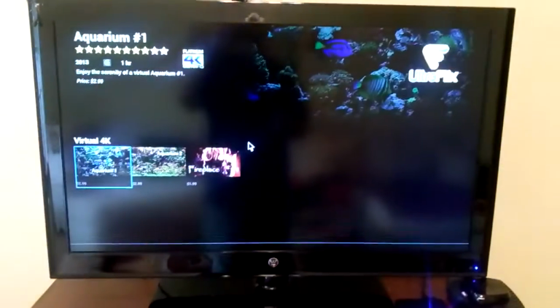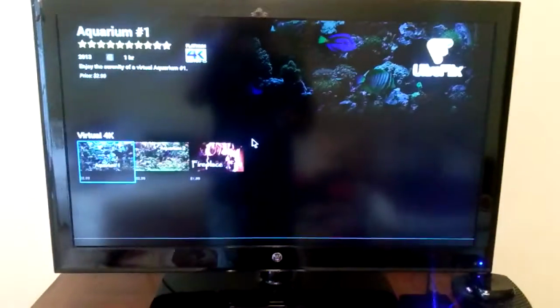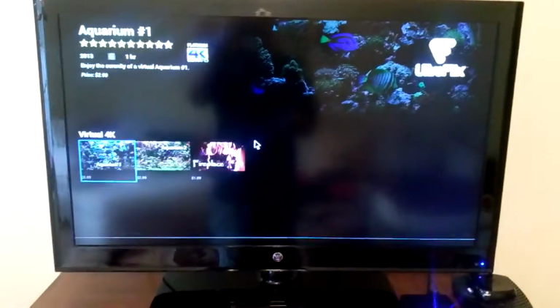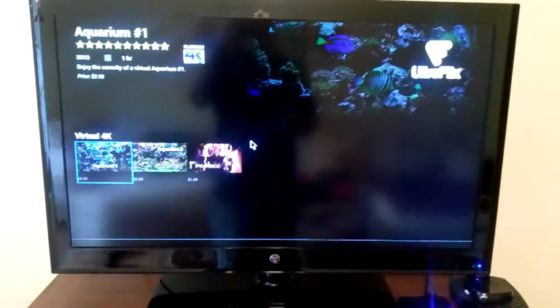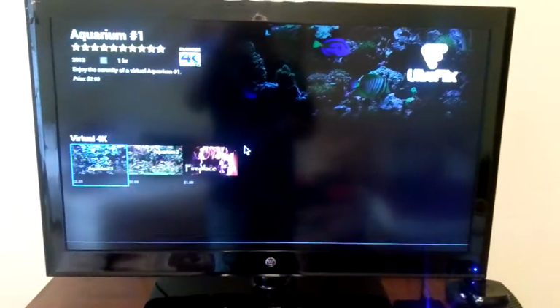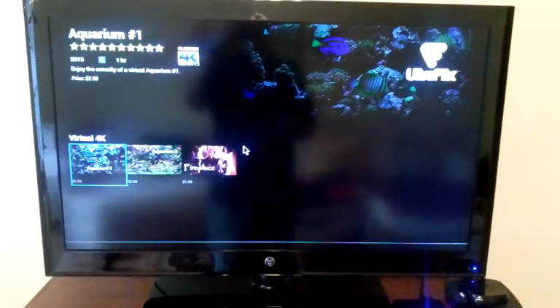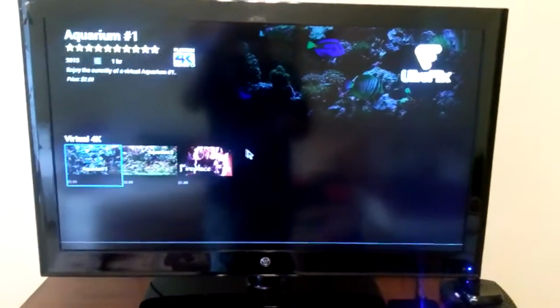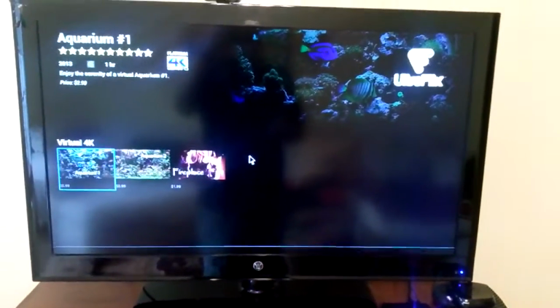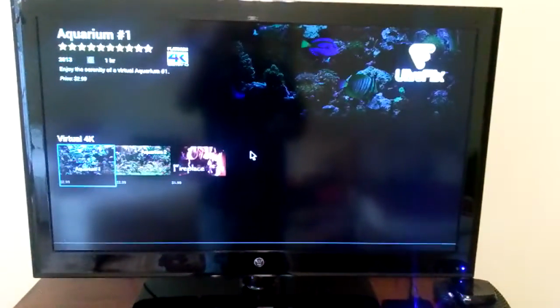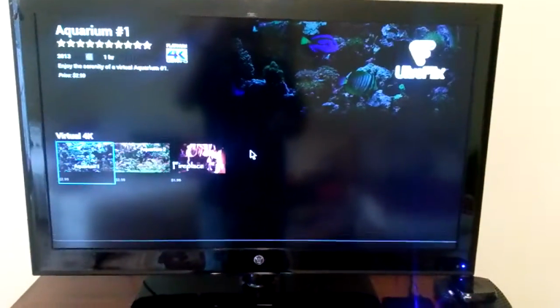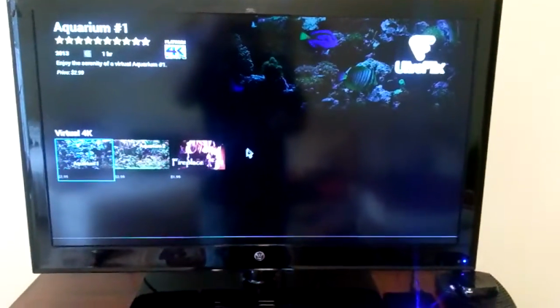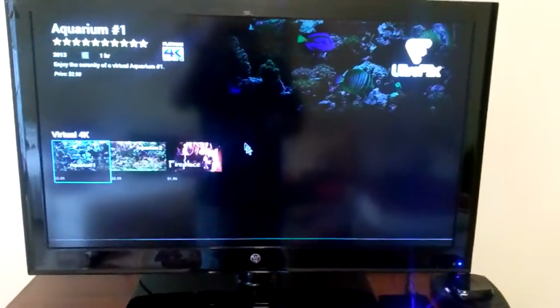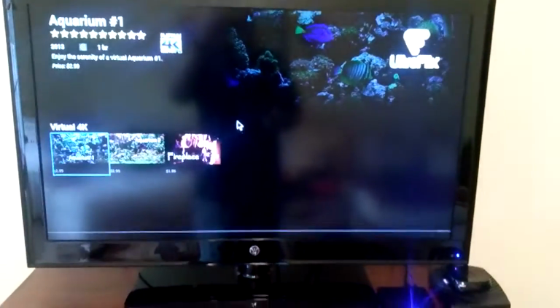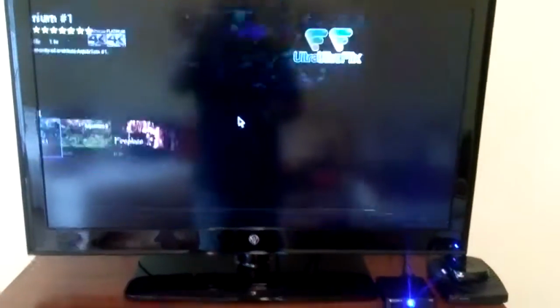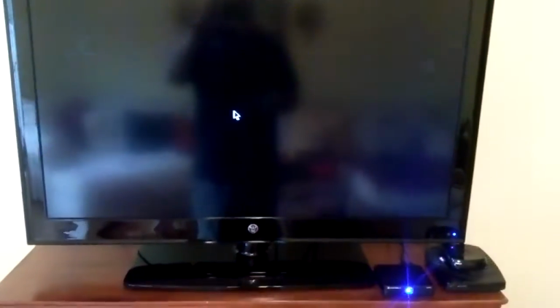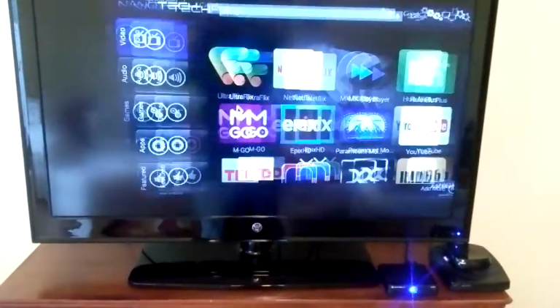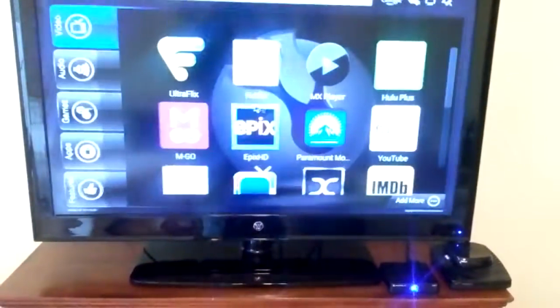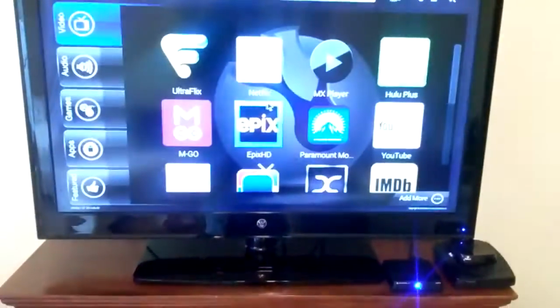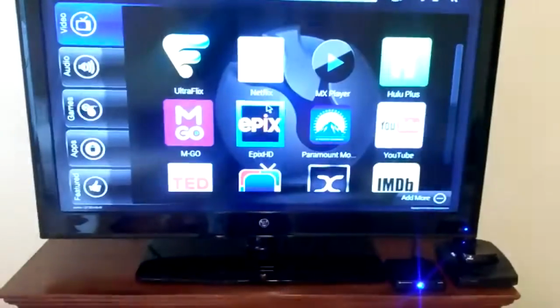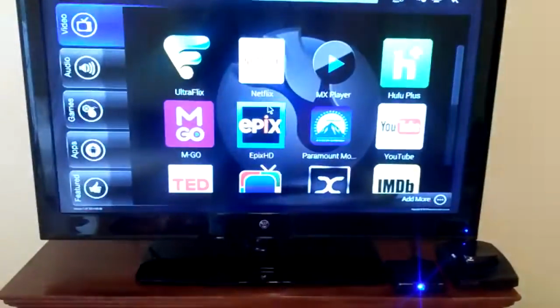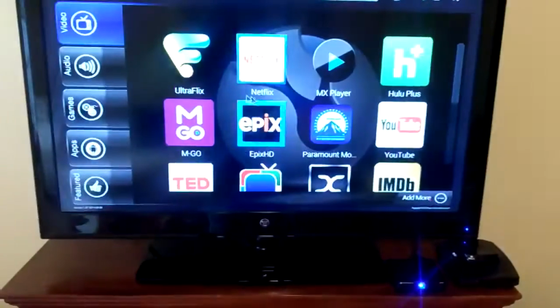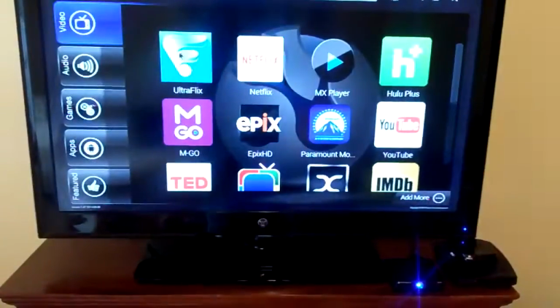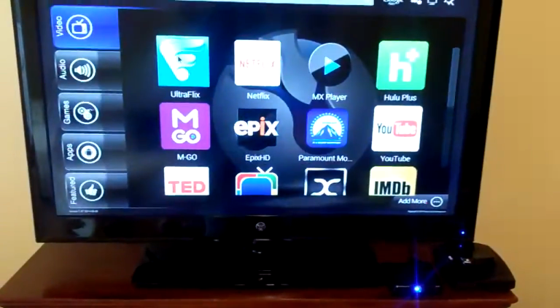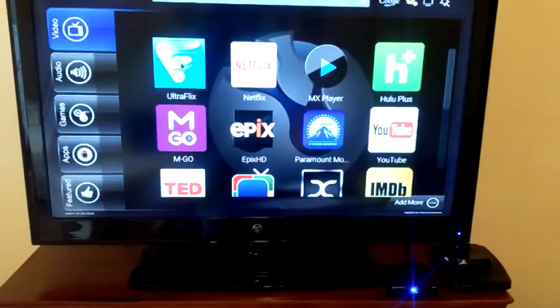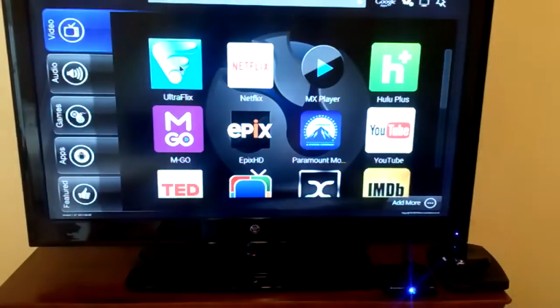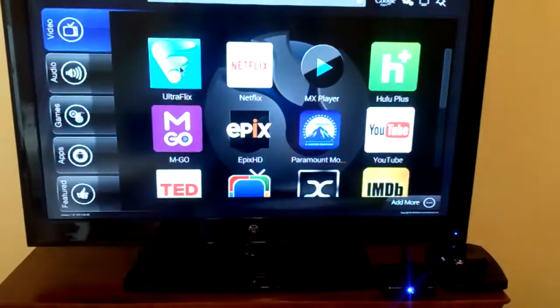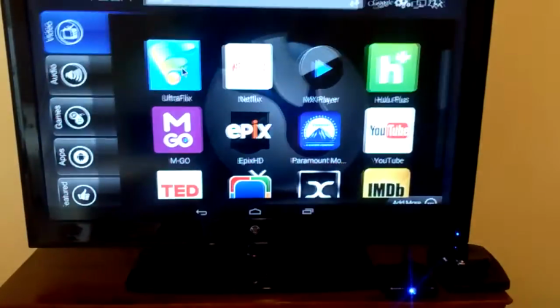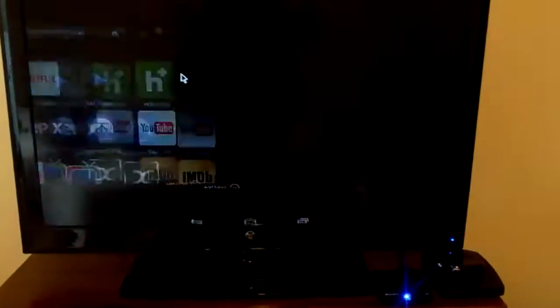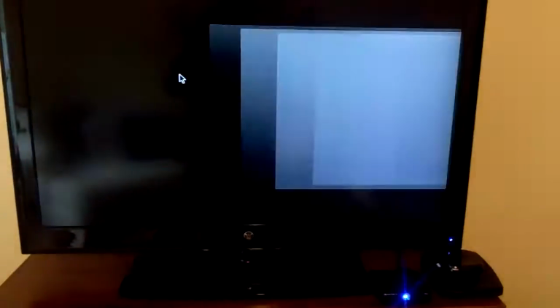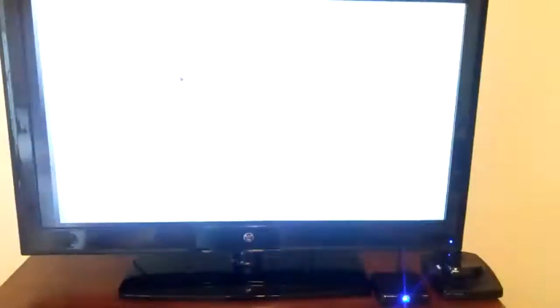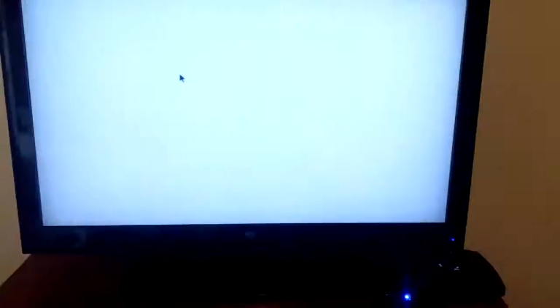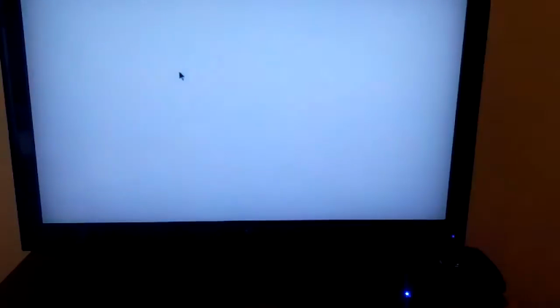All right, let's go back, see if we can find some other material. Here's UltraFlix.